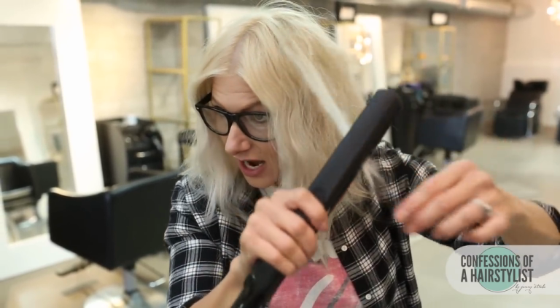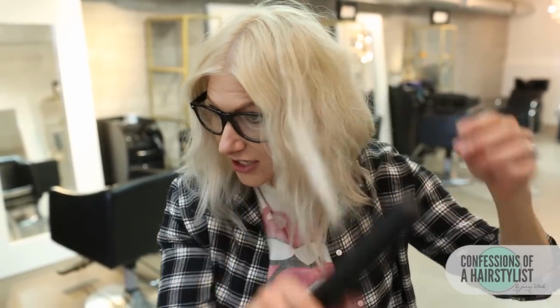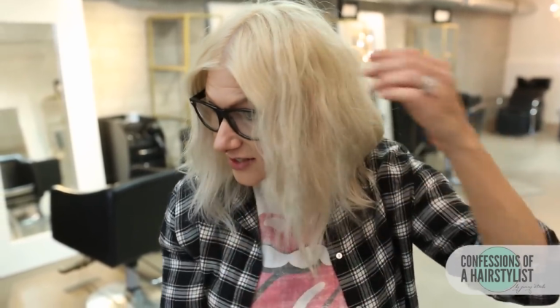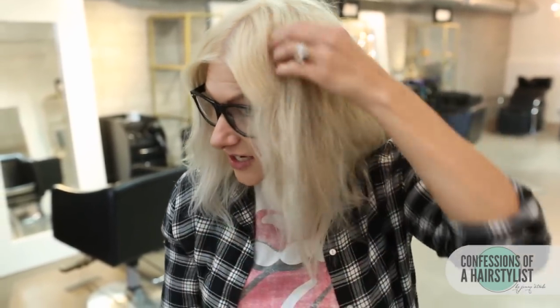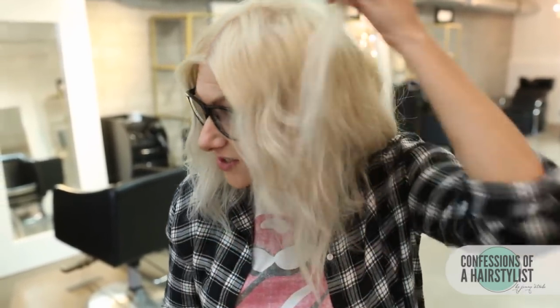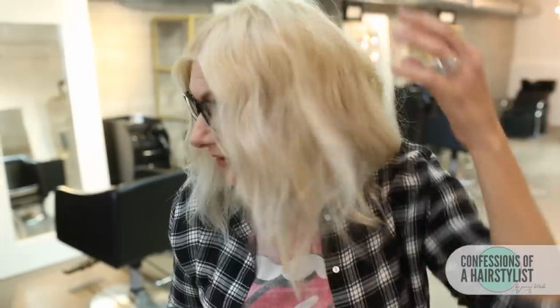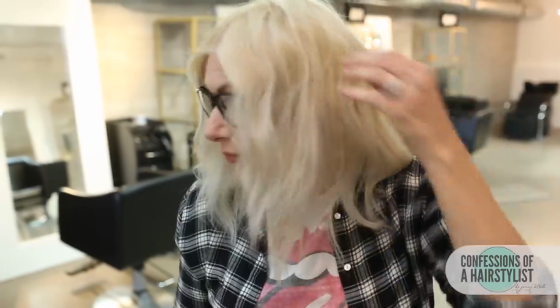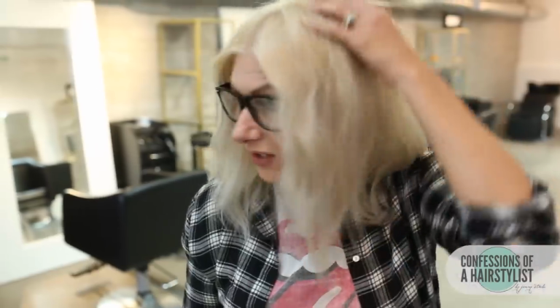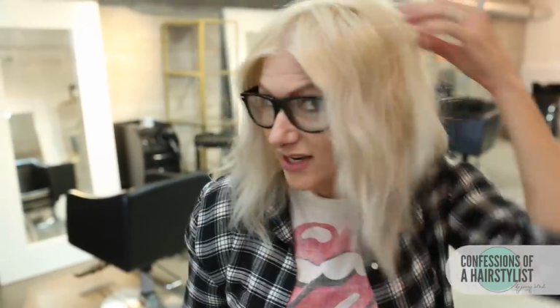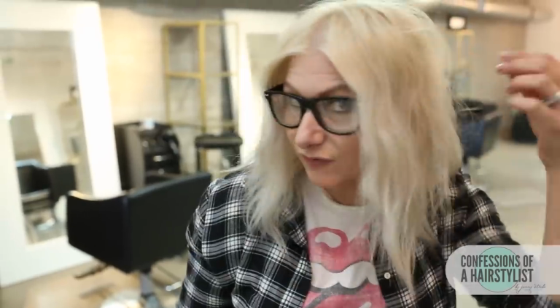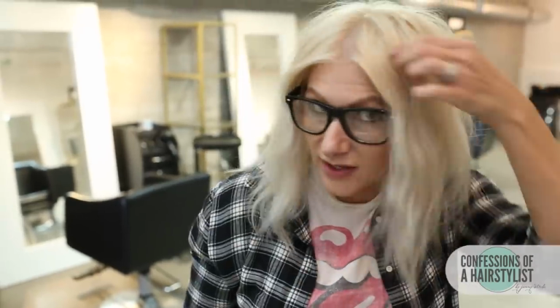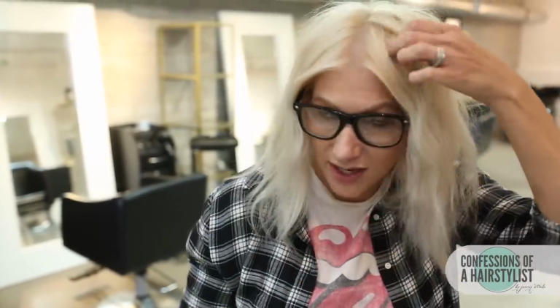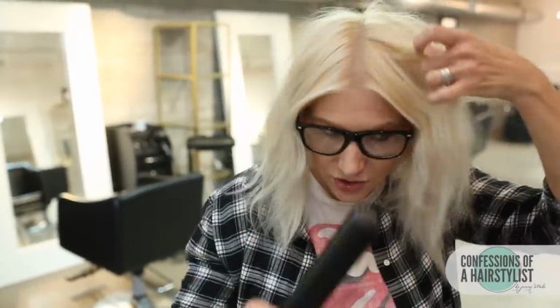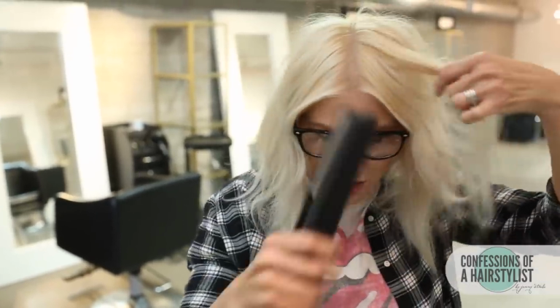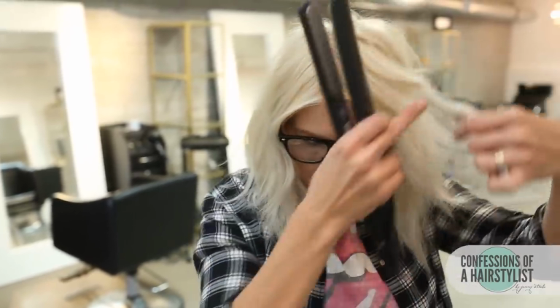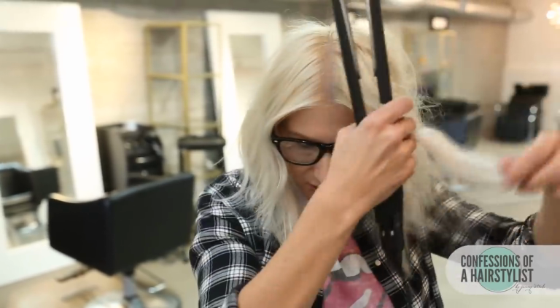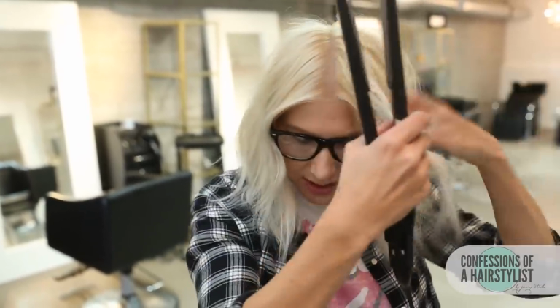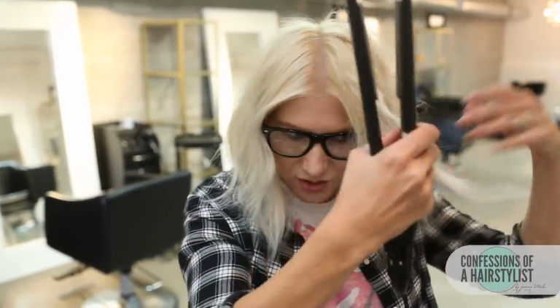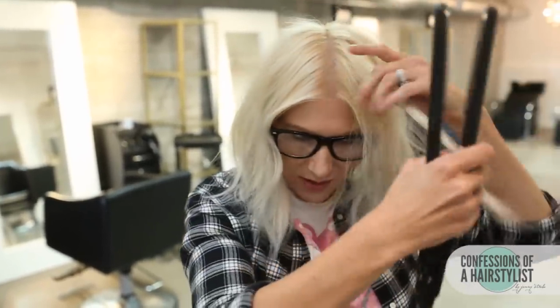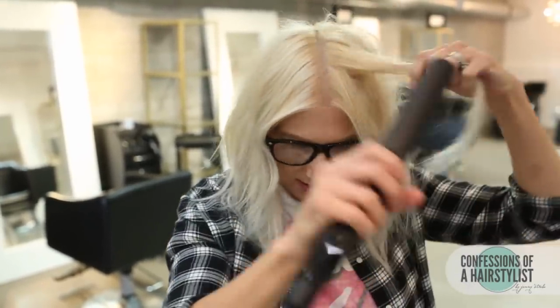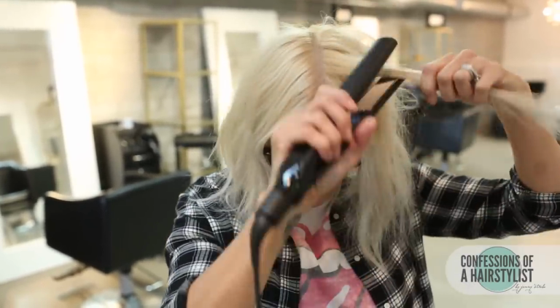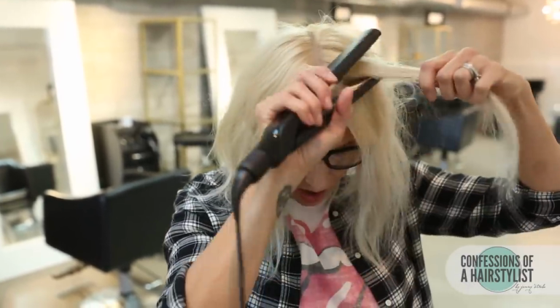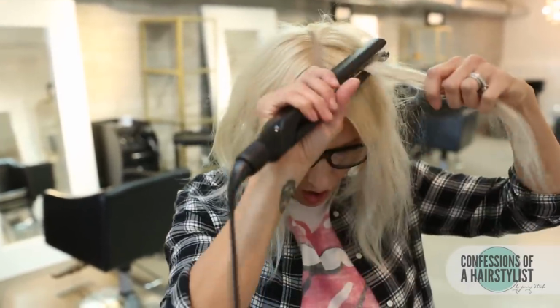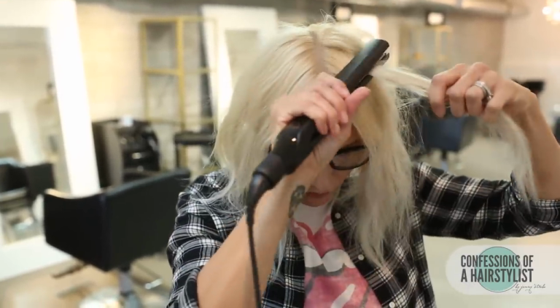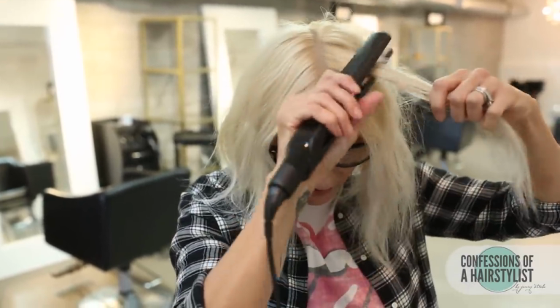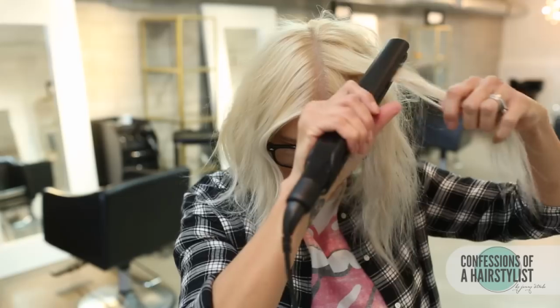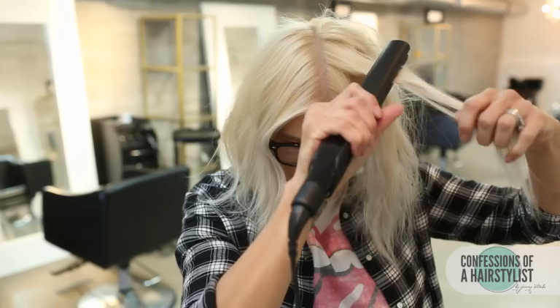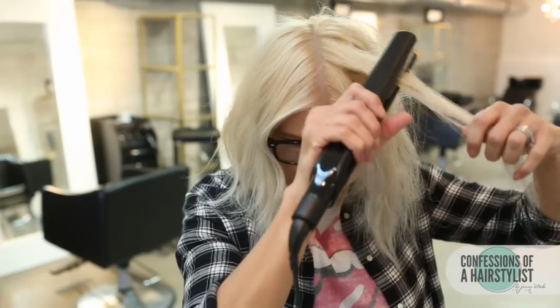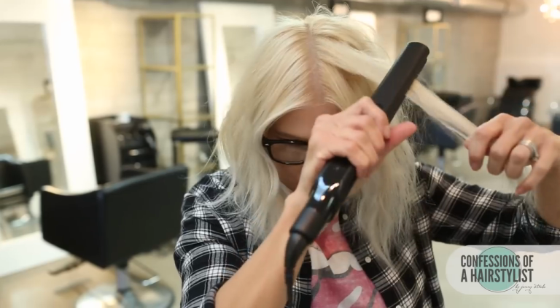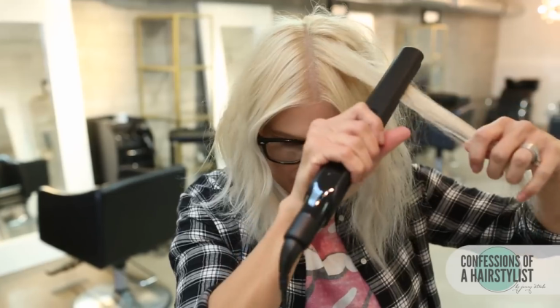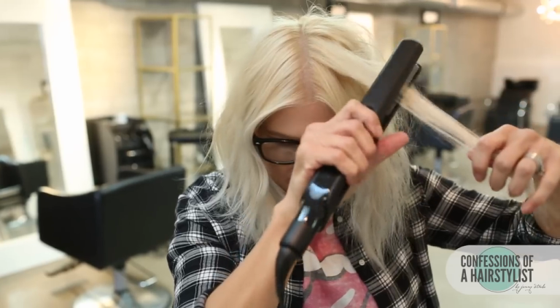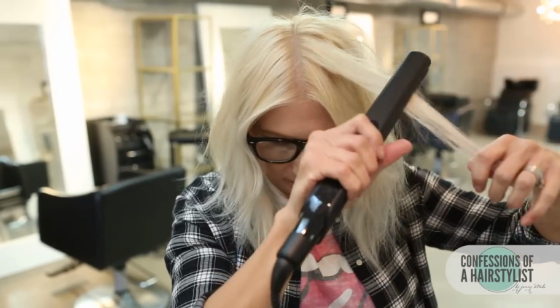You can see it just gave it a really nice, fun texture. And I'm just going to do this all over the hair, randomly.